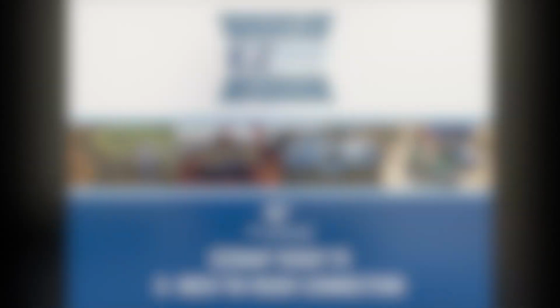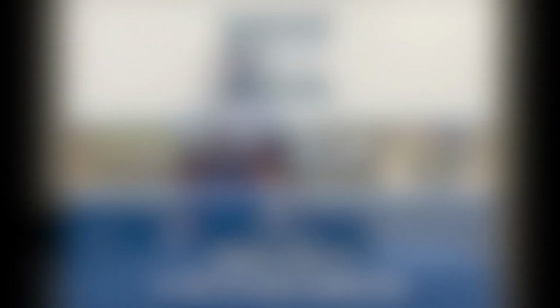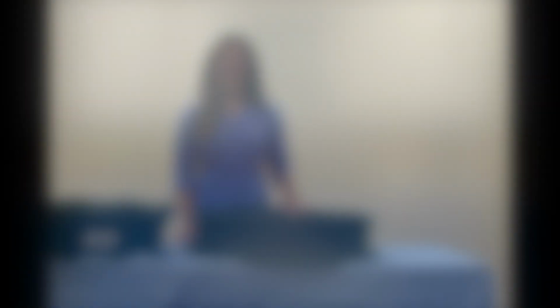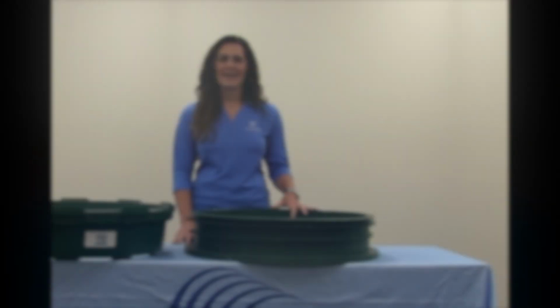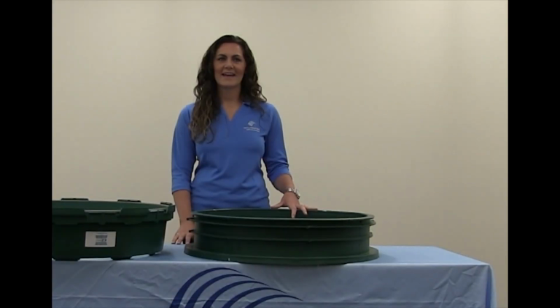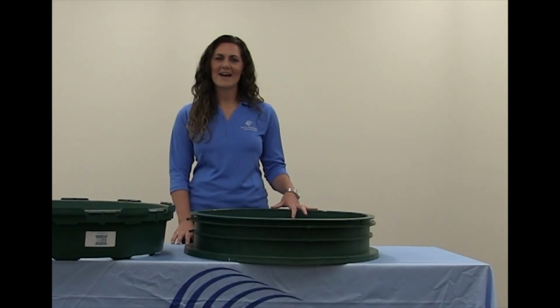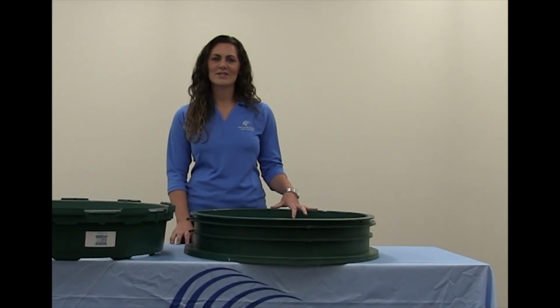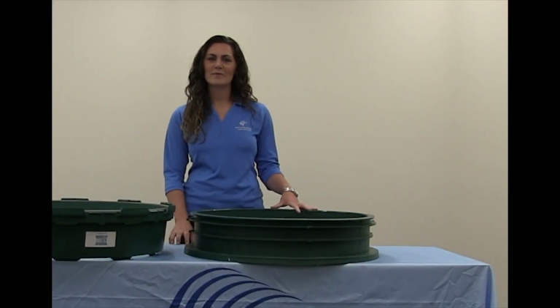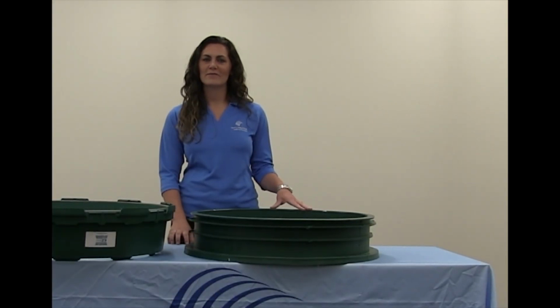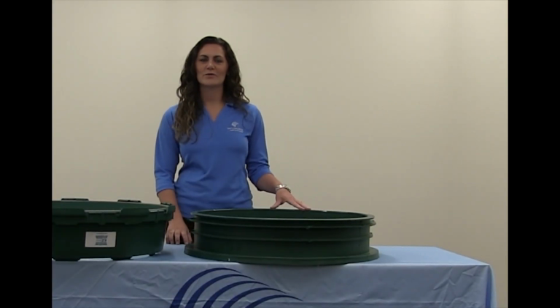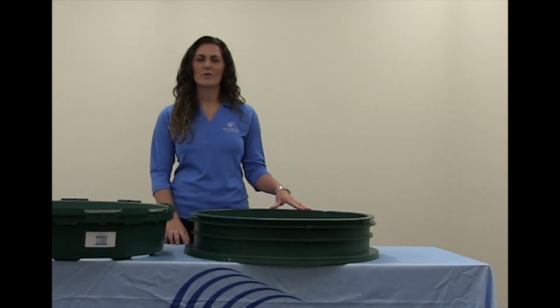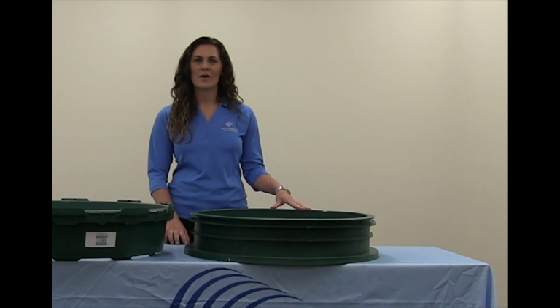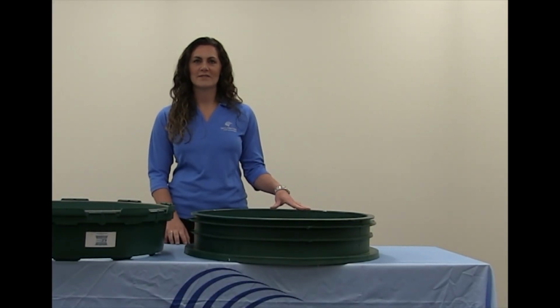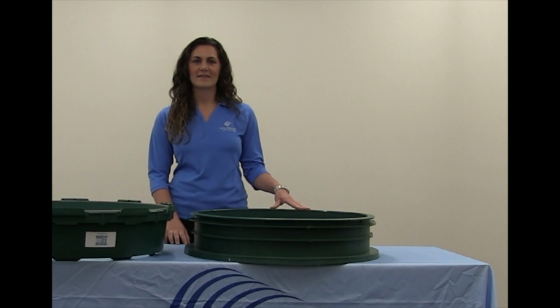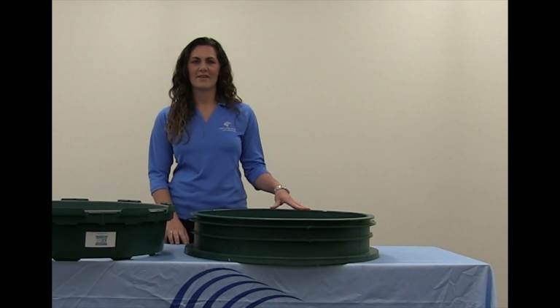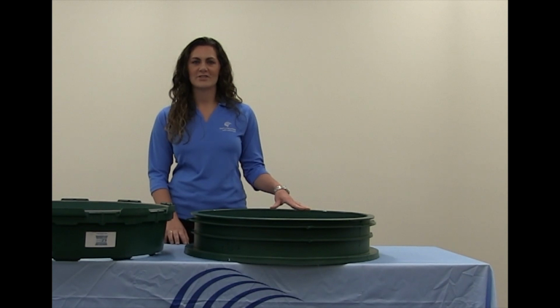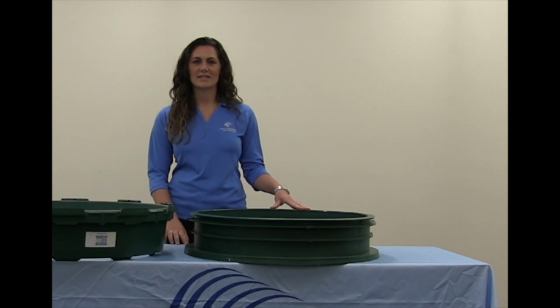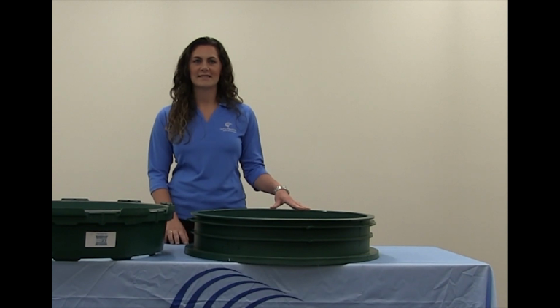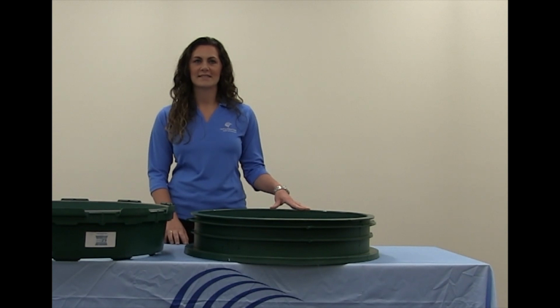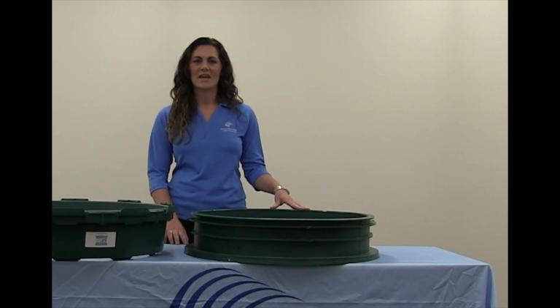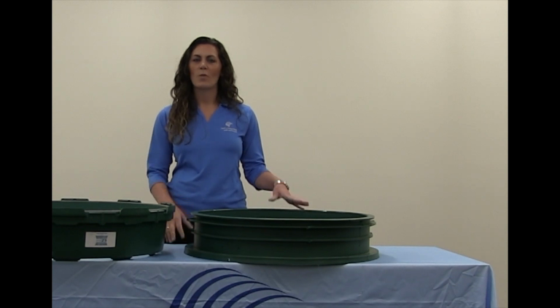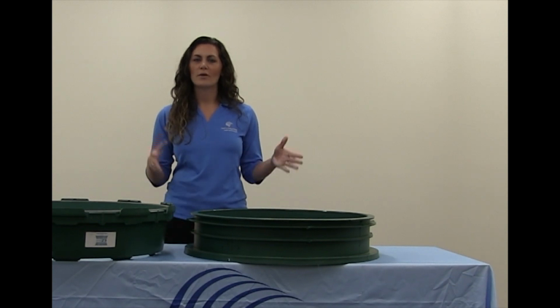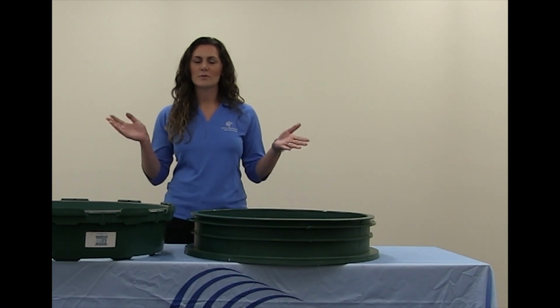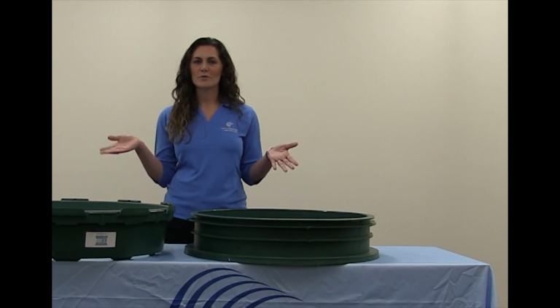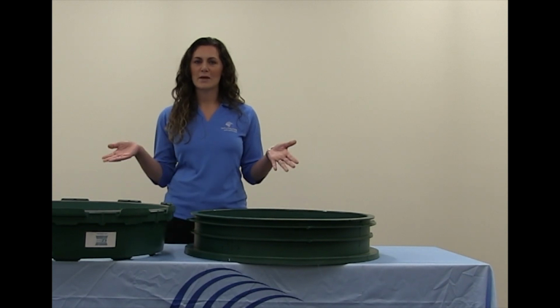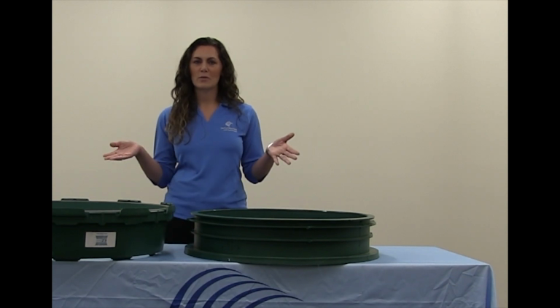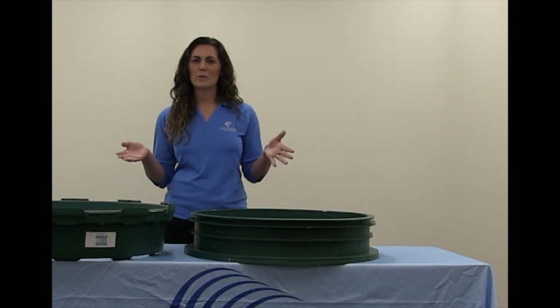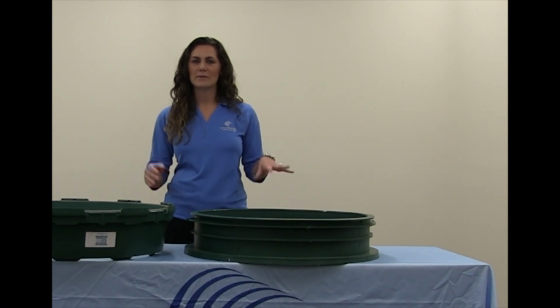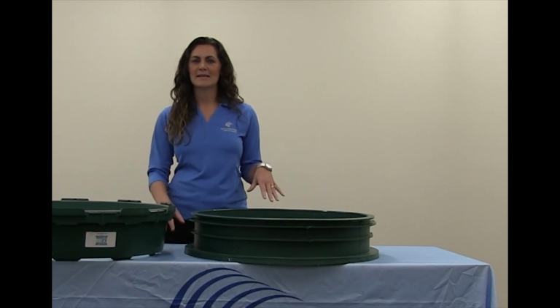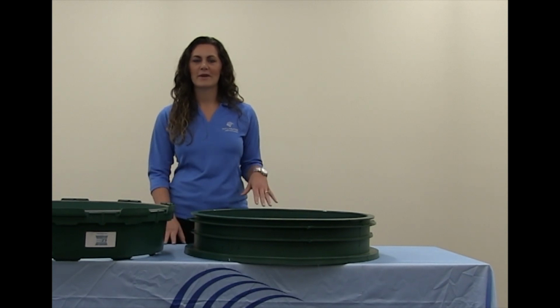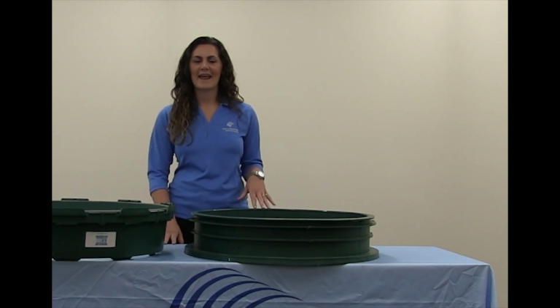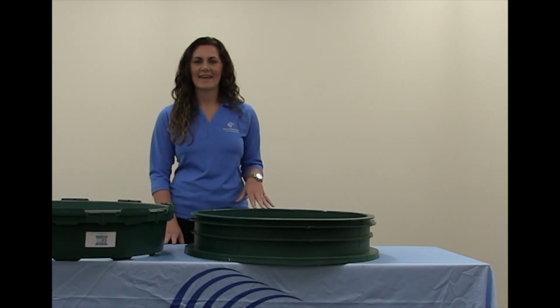Hi, Ashley with Infiltrator Water Technologies. Welcome to our training room at Old Saver, Connecticut.